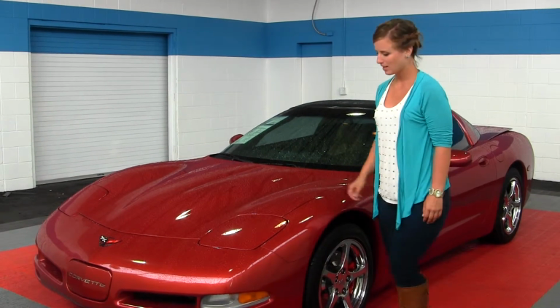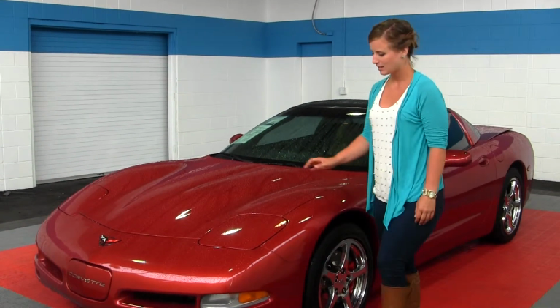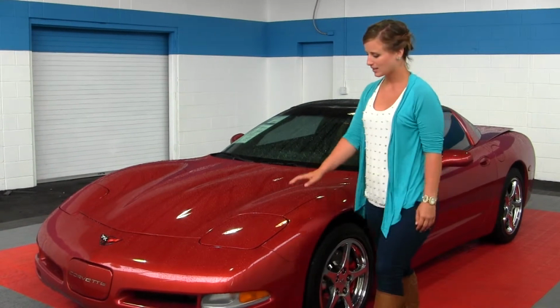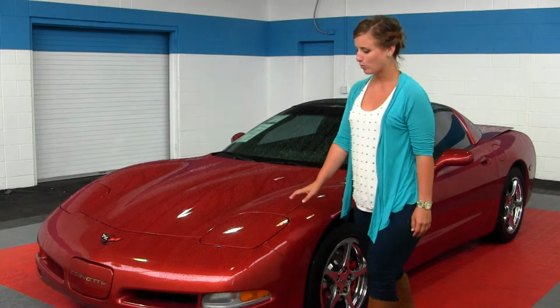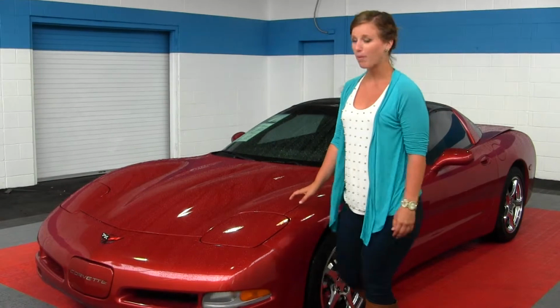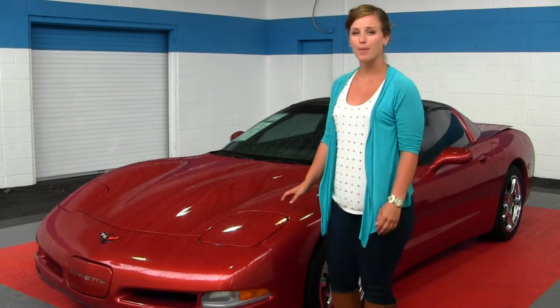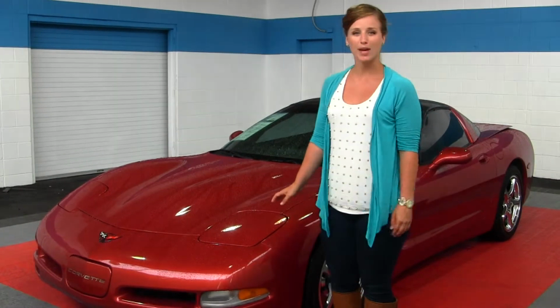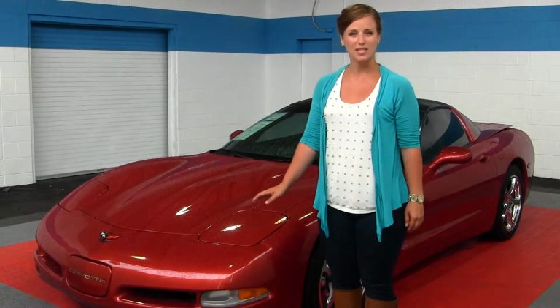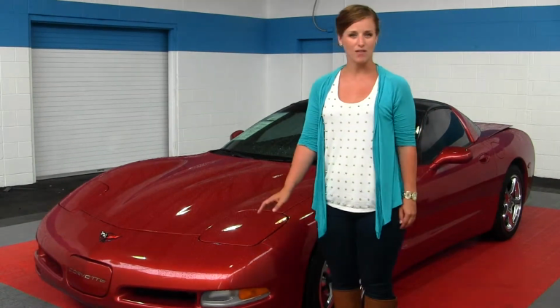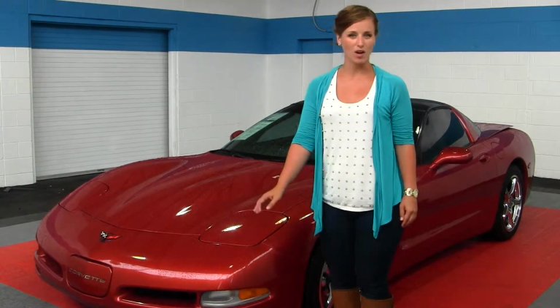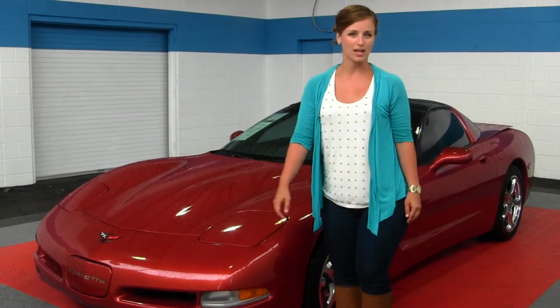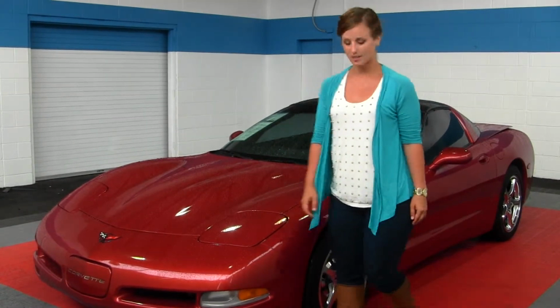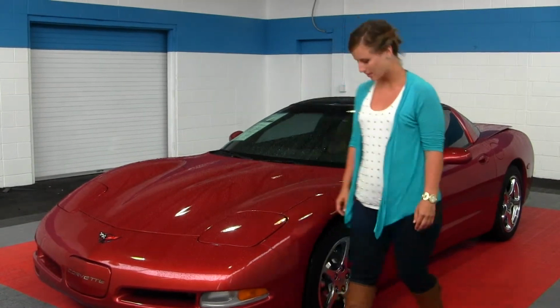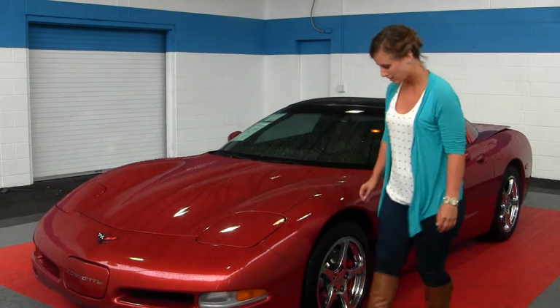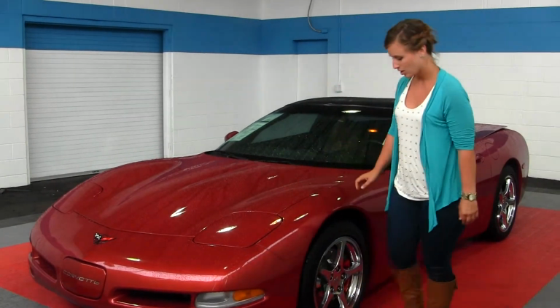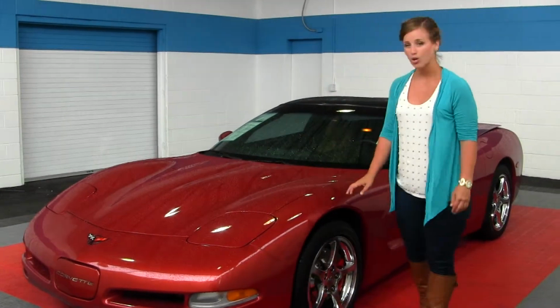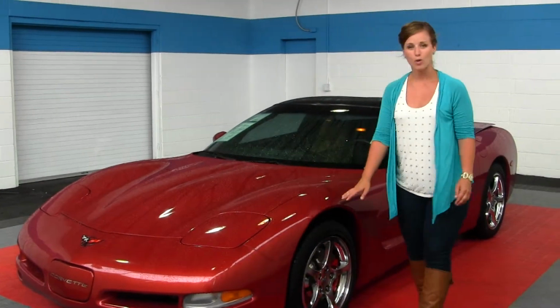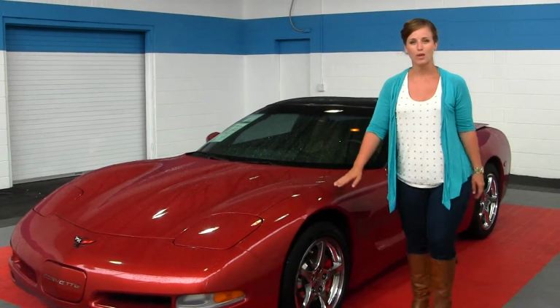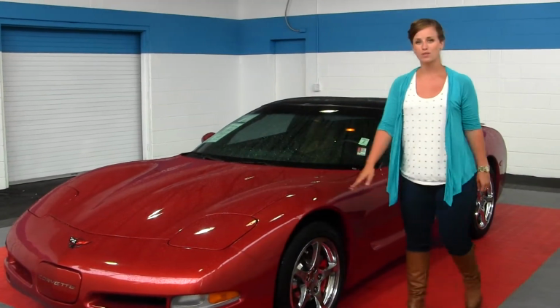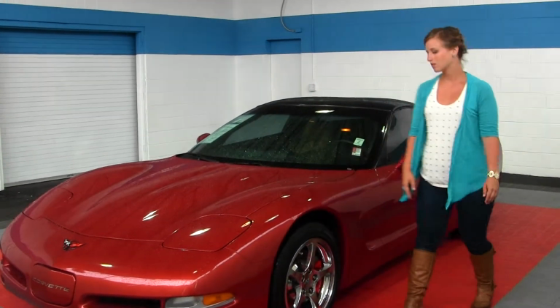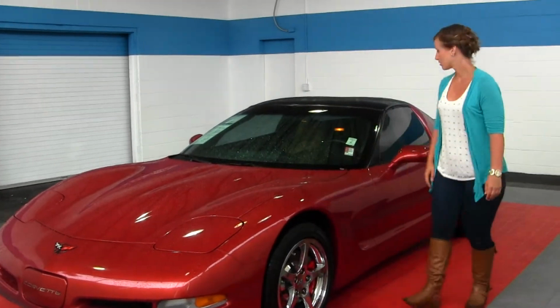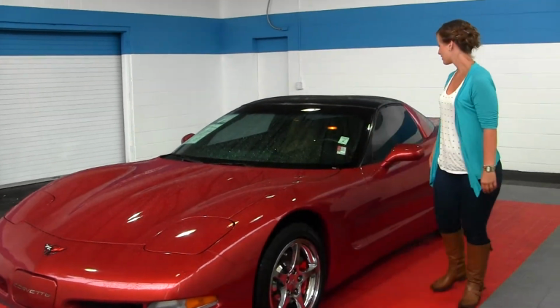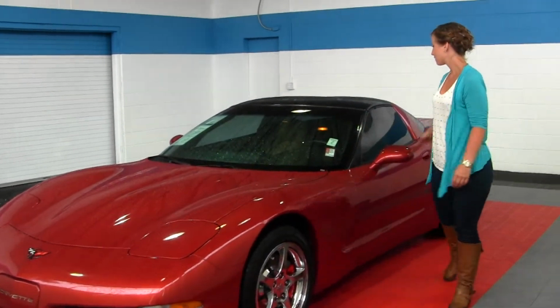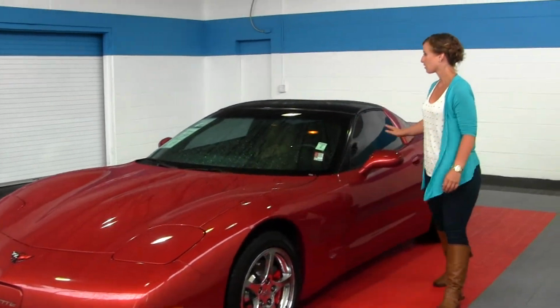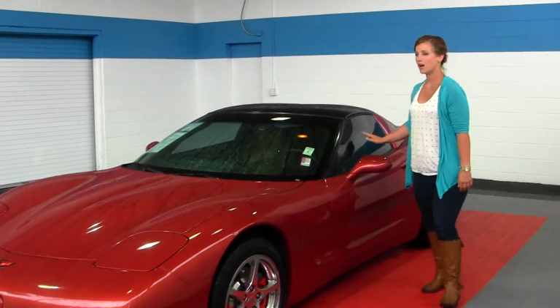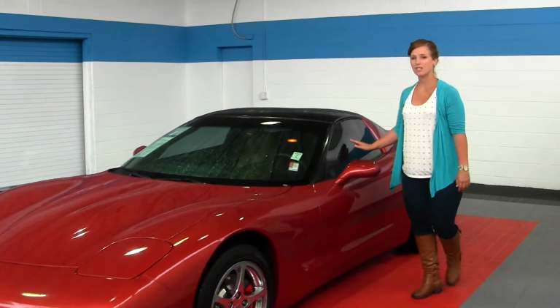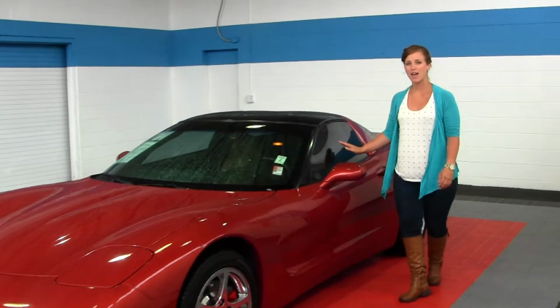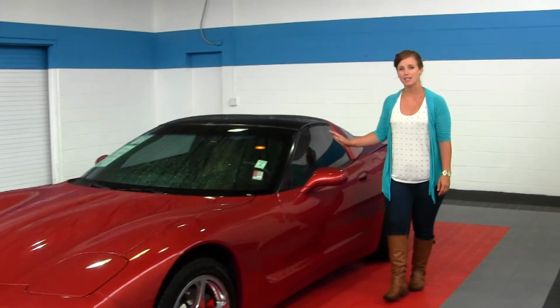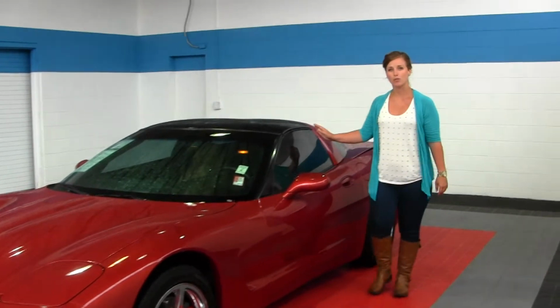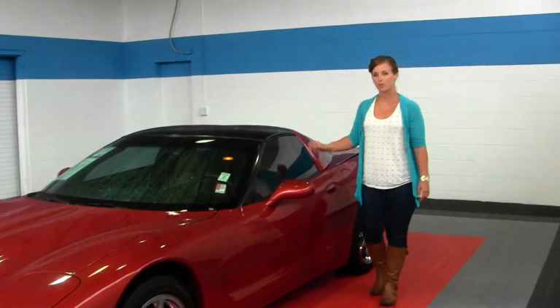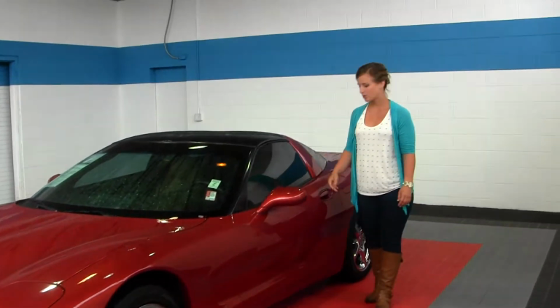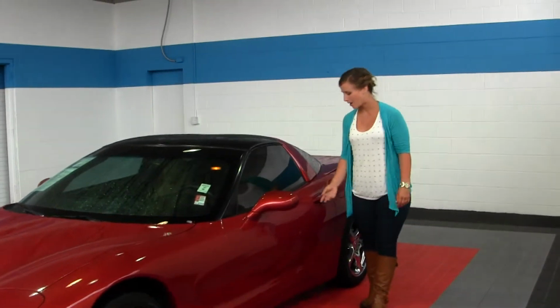It does come with pop-up lights and fog lights, chrome wheels, privacy glass, and a removable top.